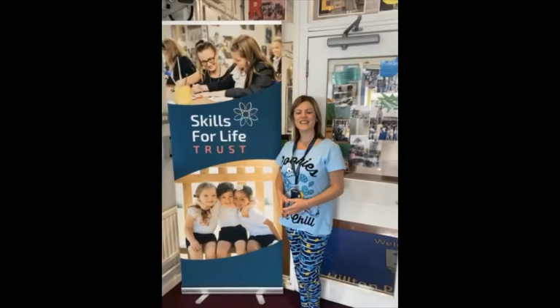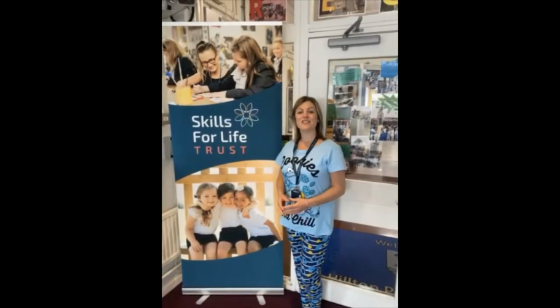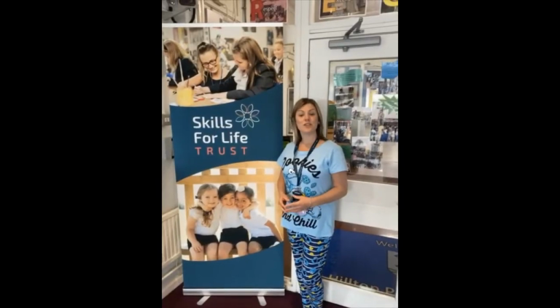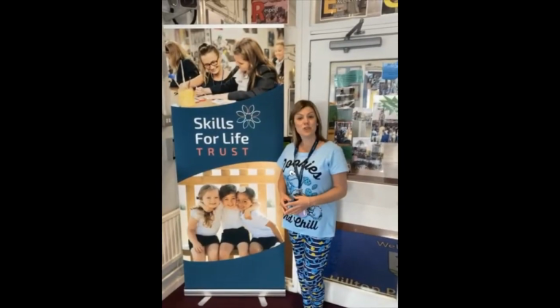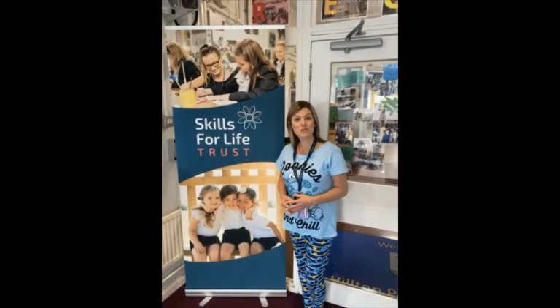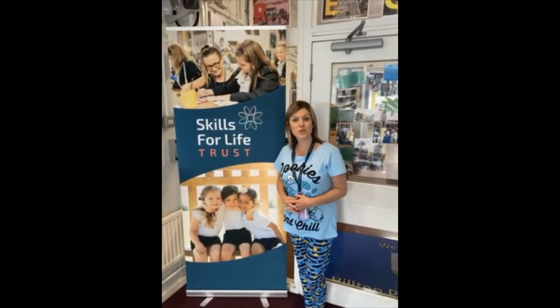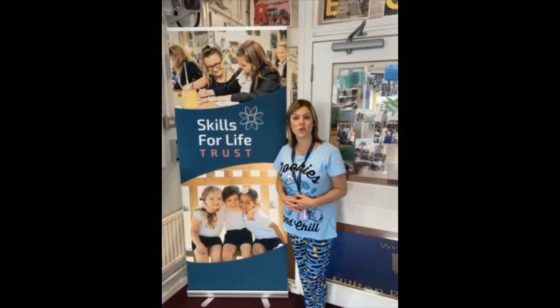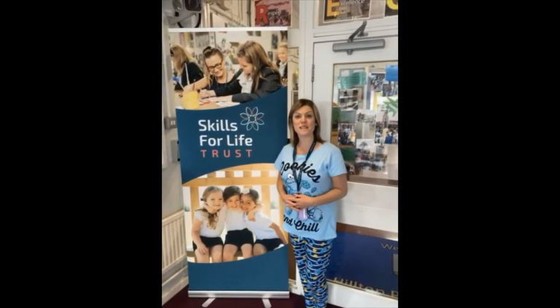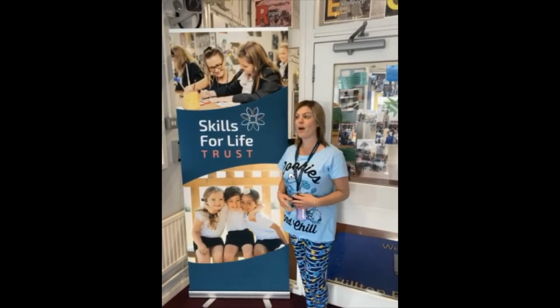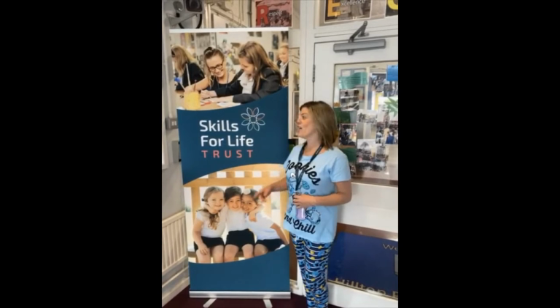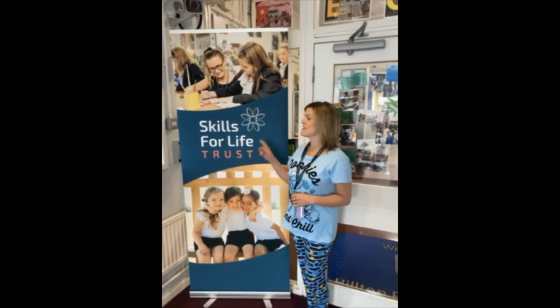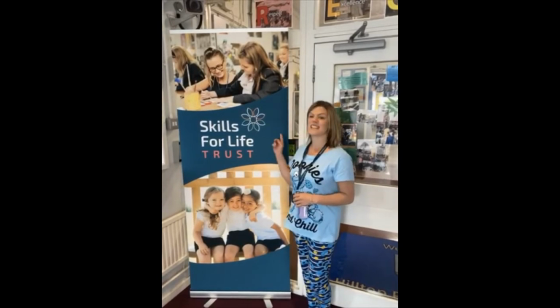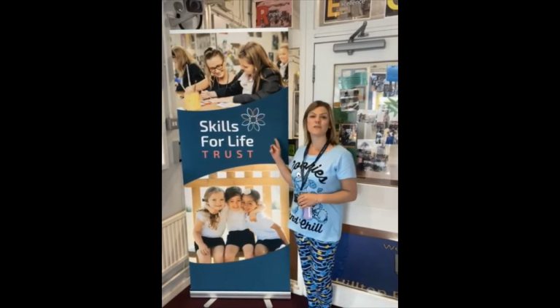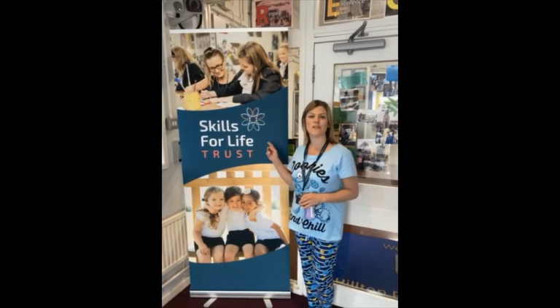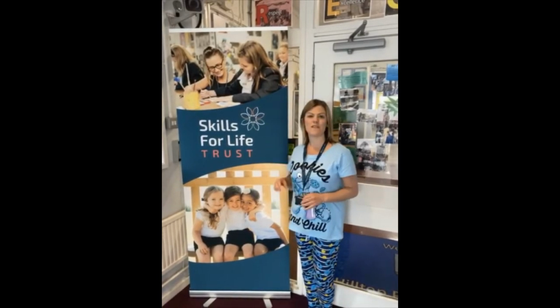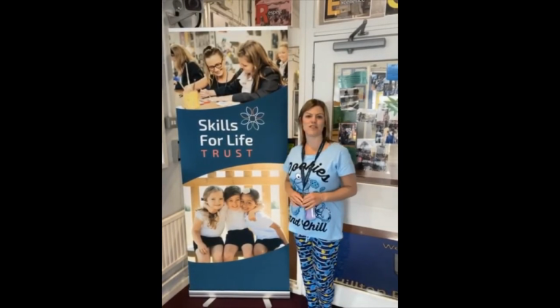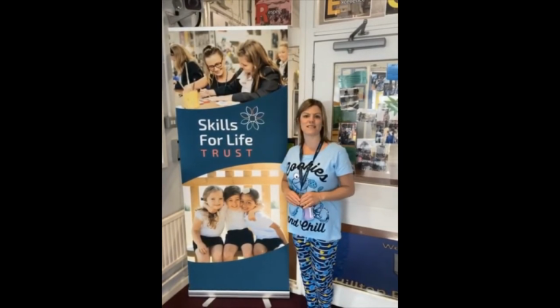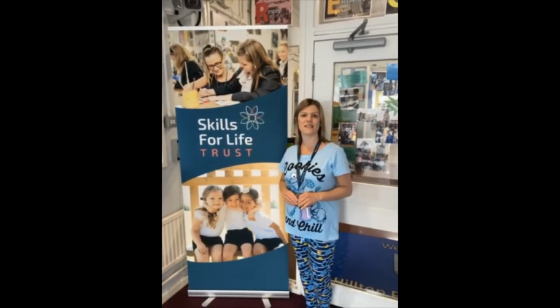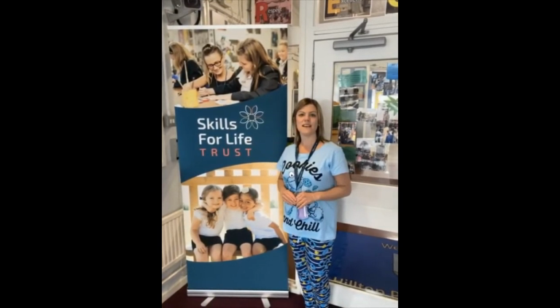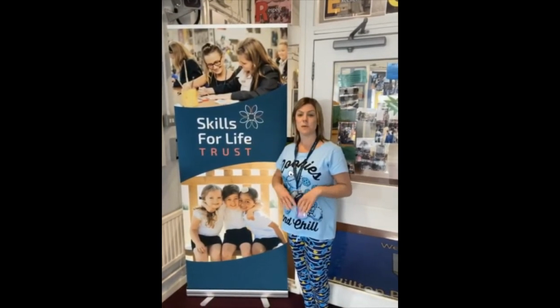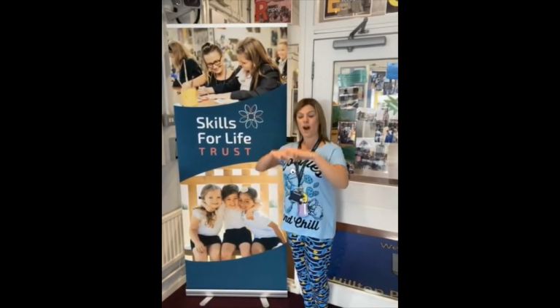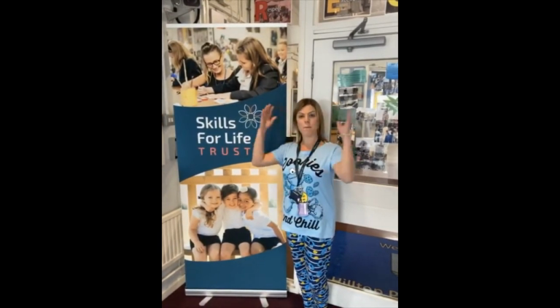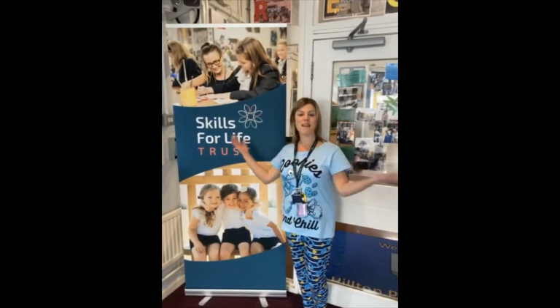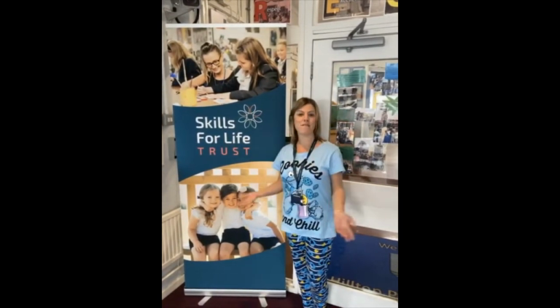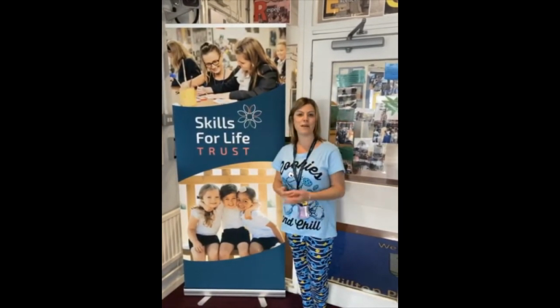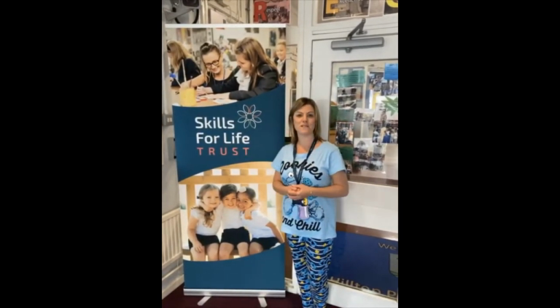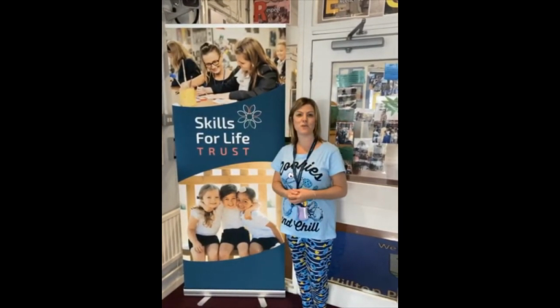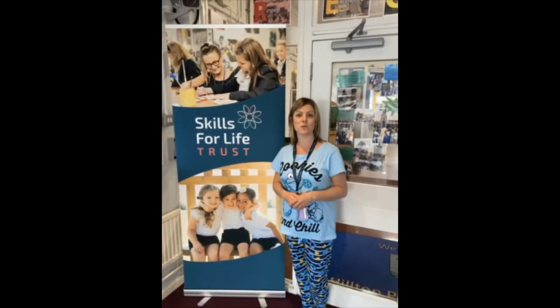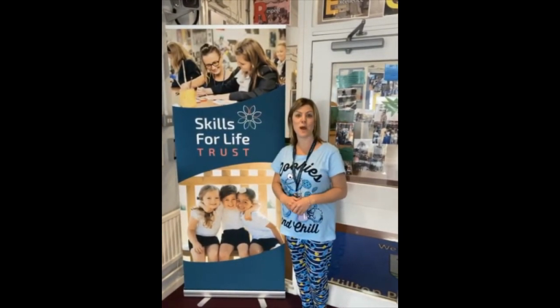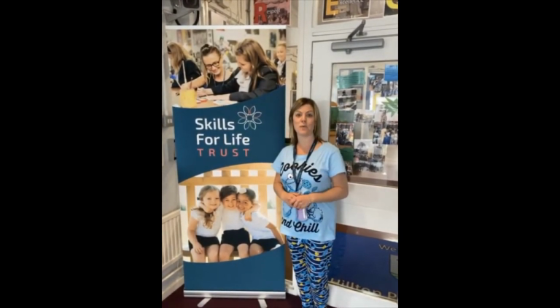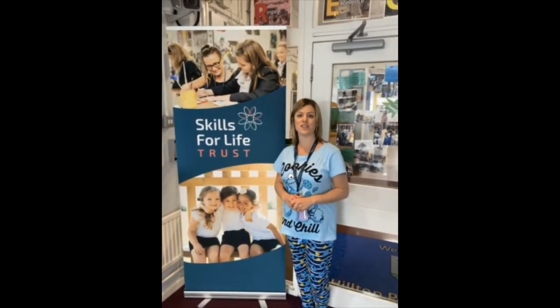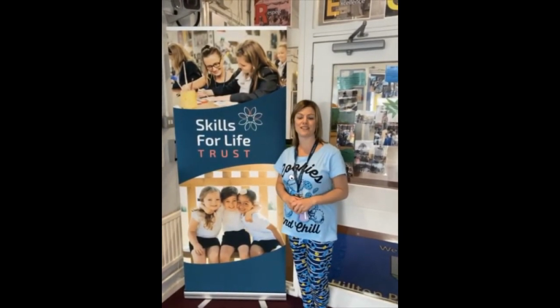Your new school is part of the Skills for Life Trust, so we're part of a big family of schools who all help each other.